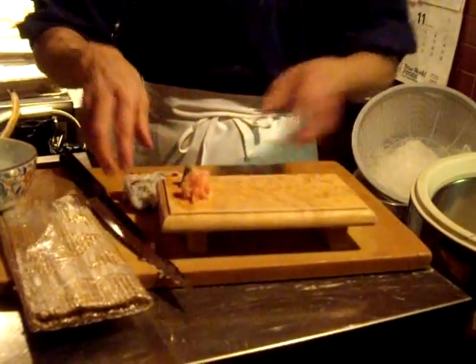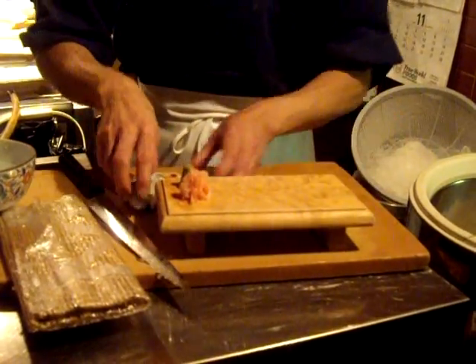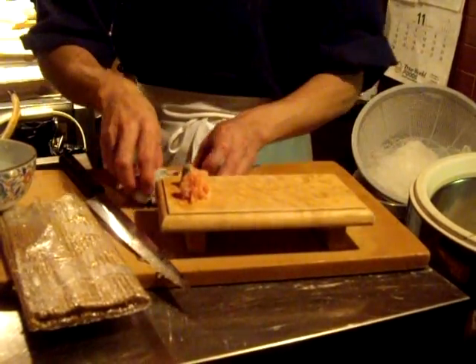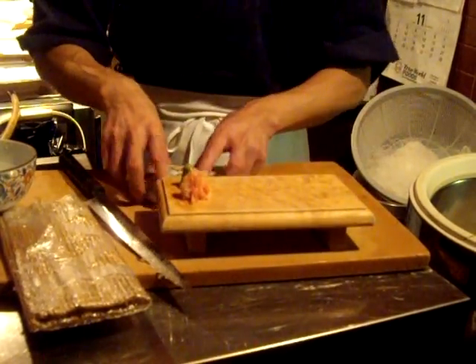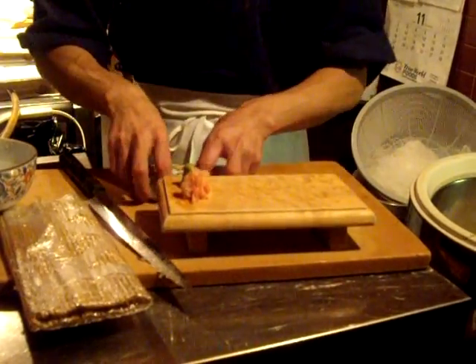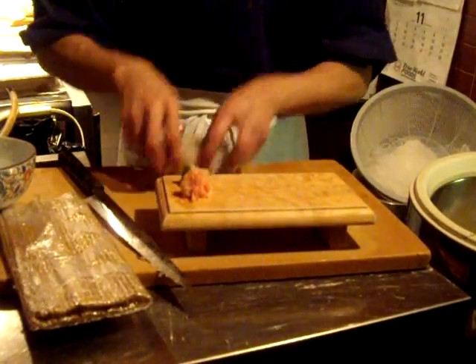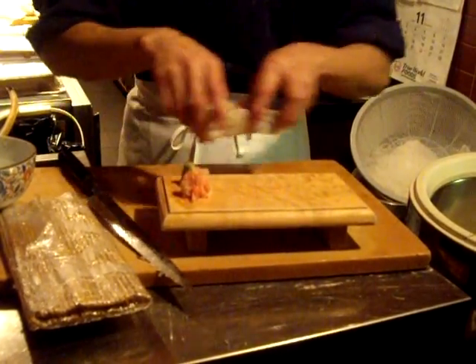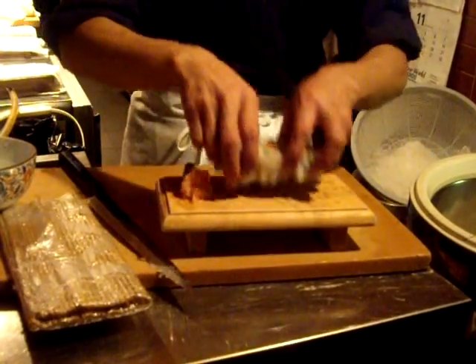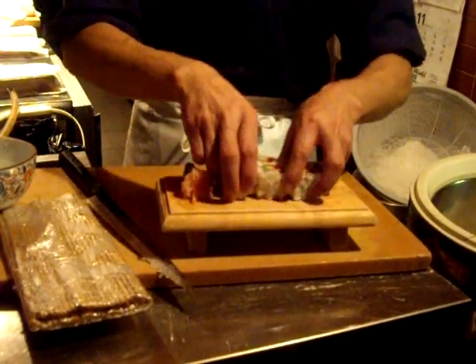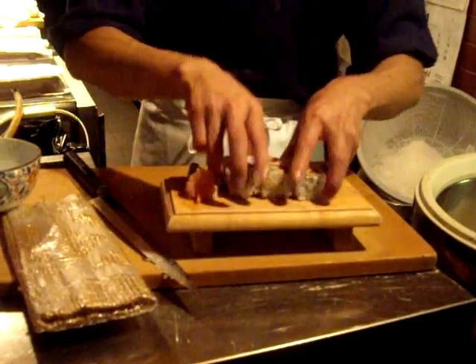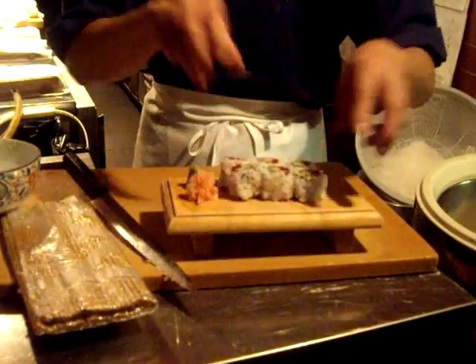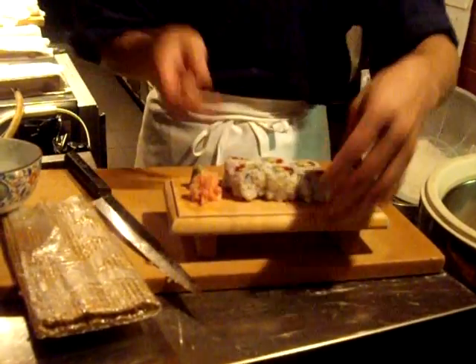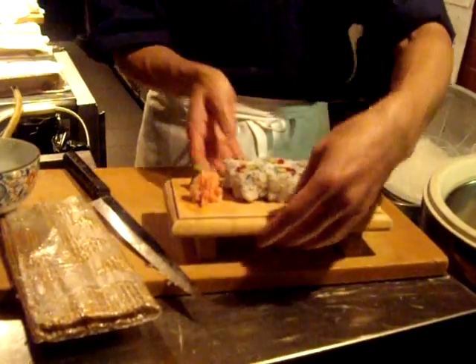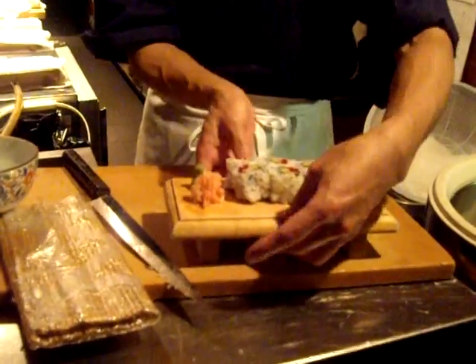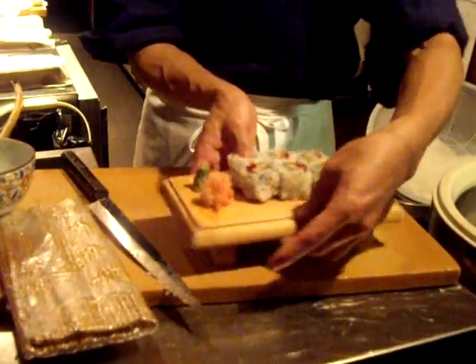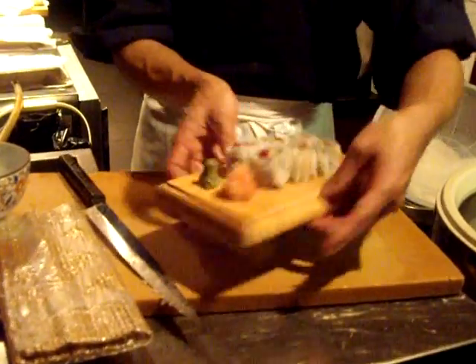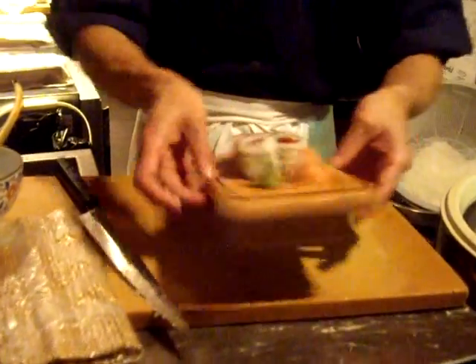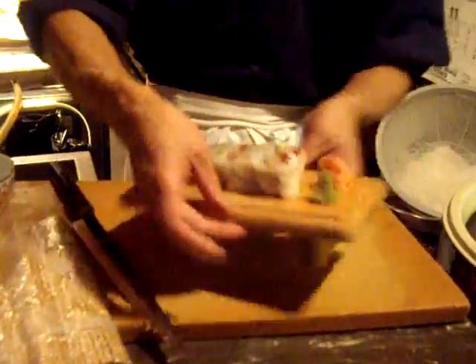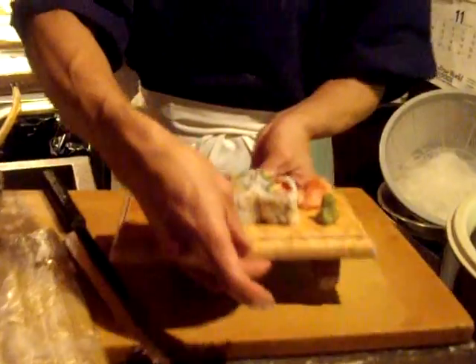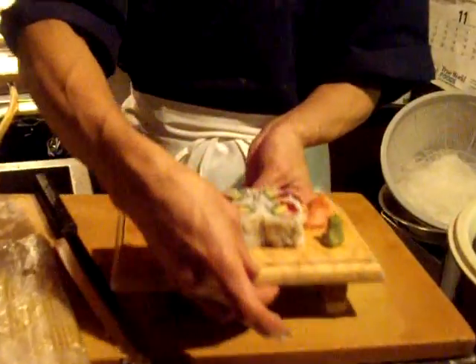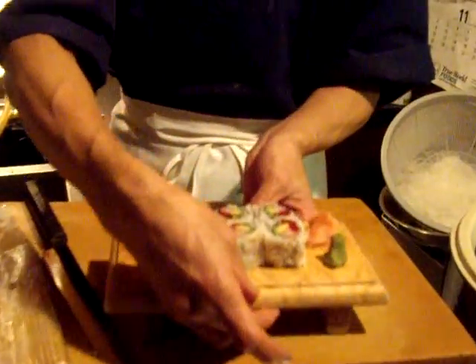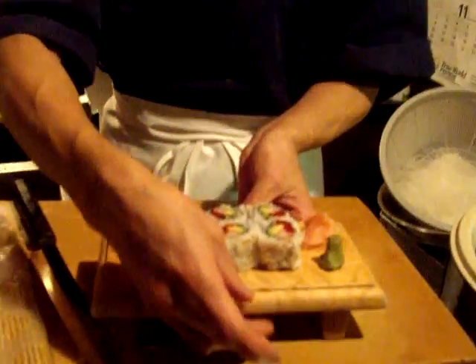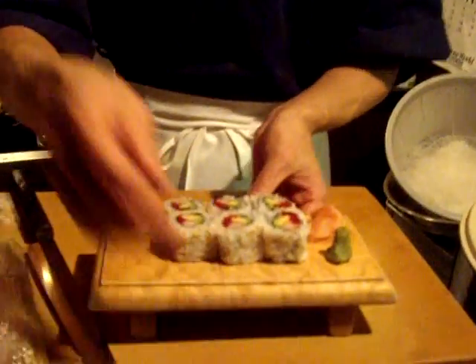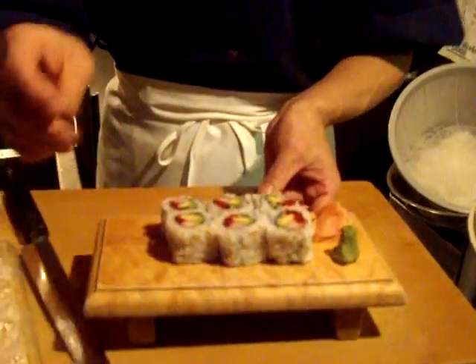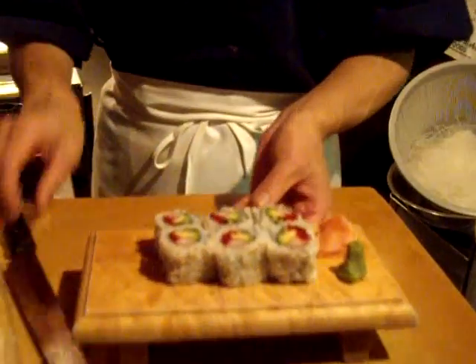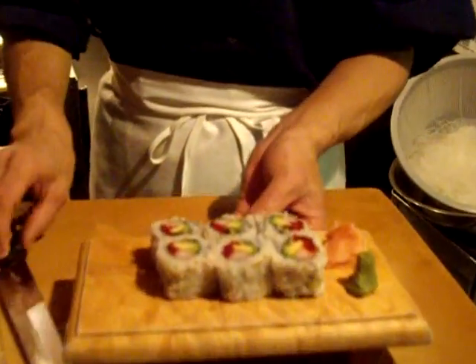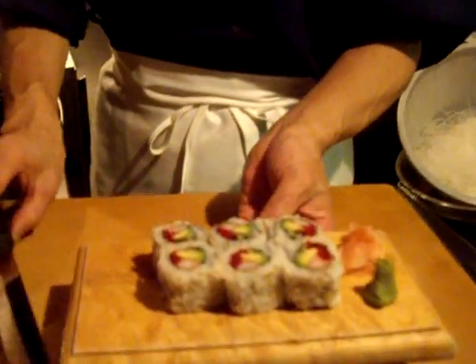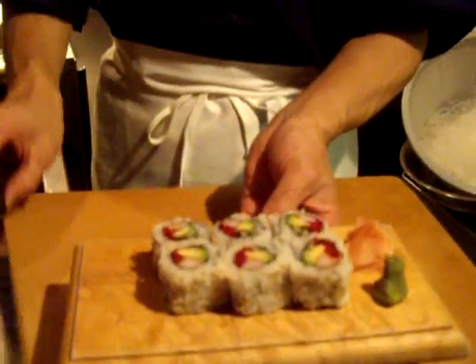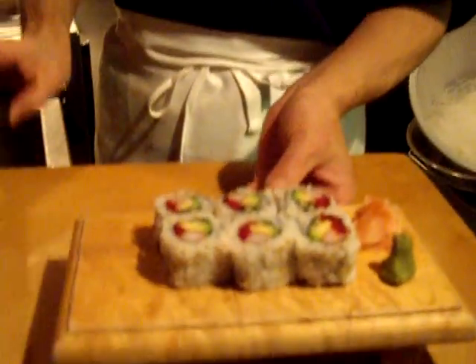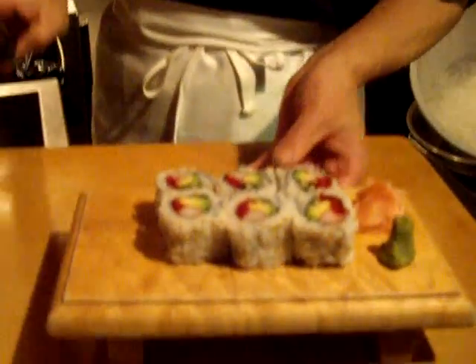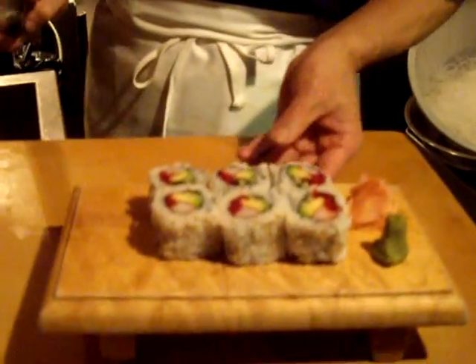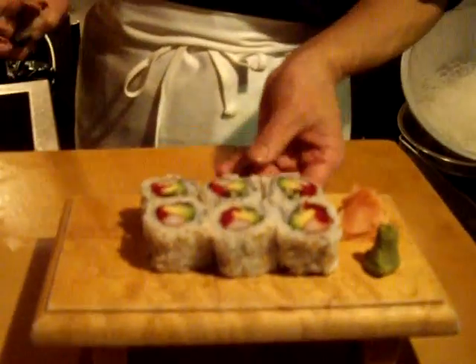And here we are. This is the California roll, served with ginger and wasabi.